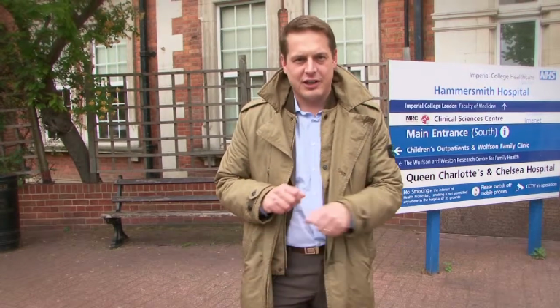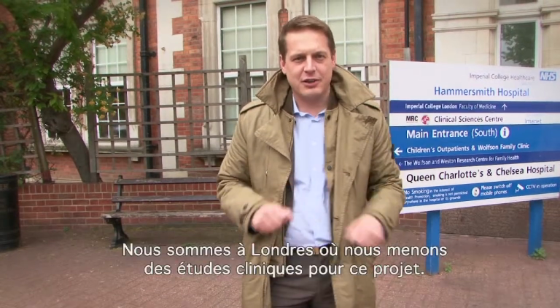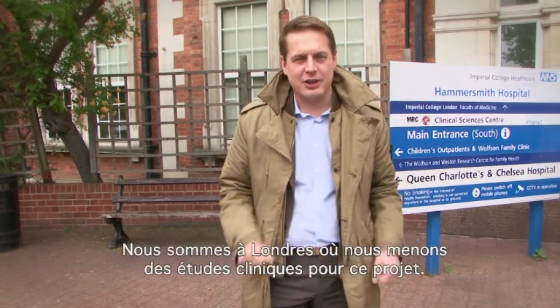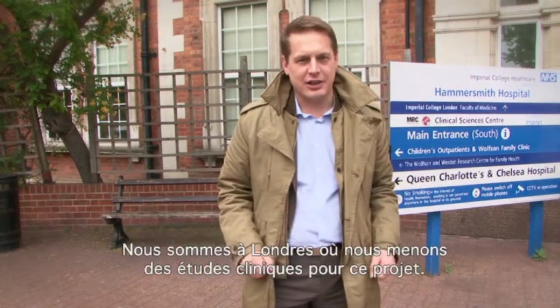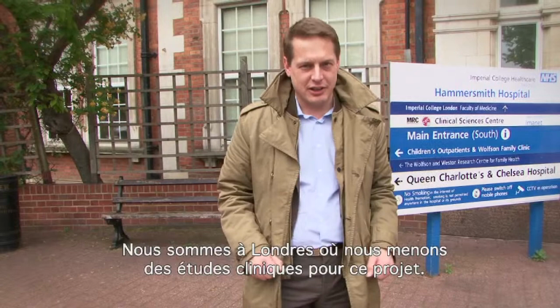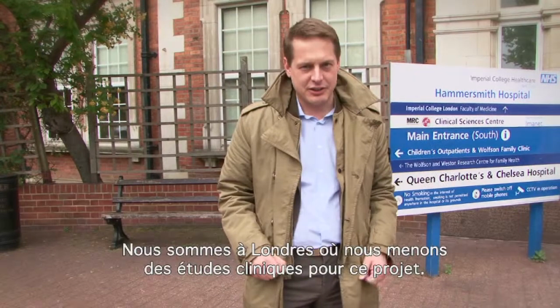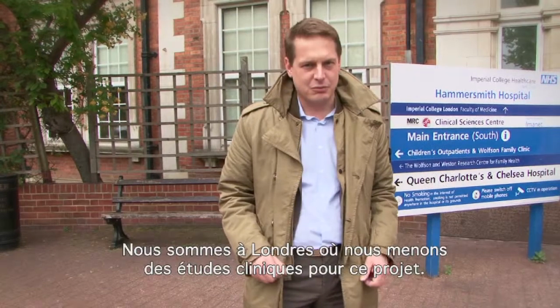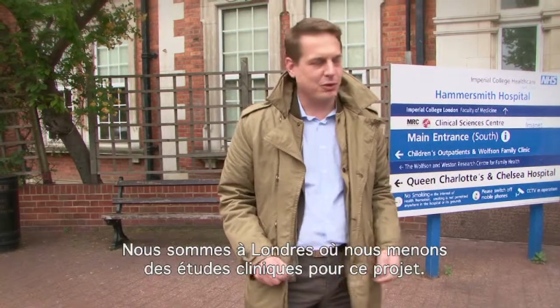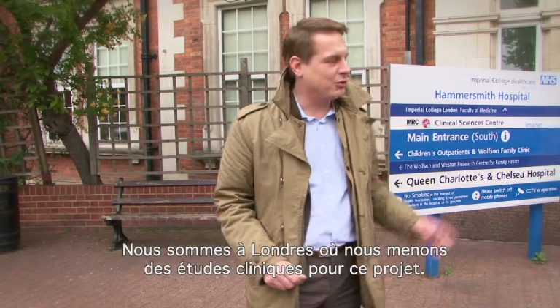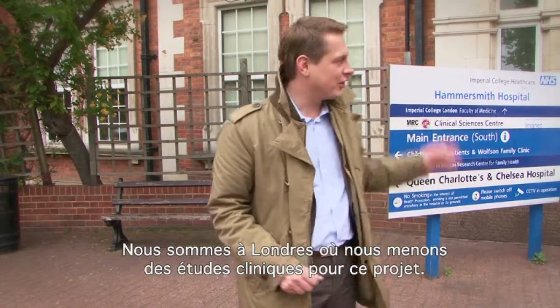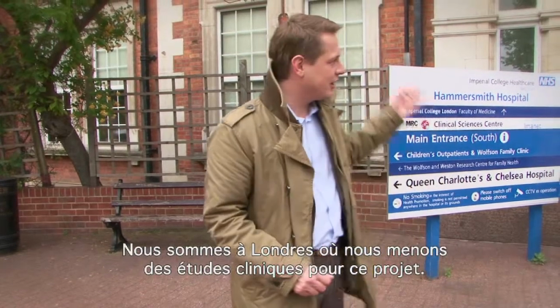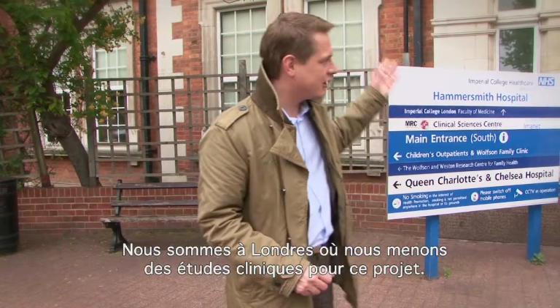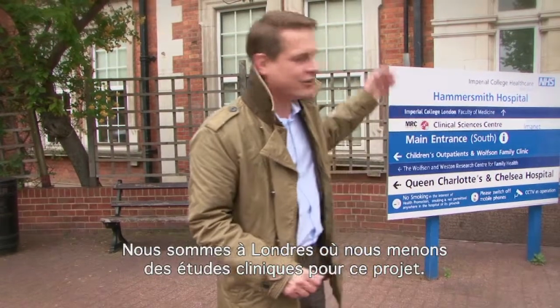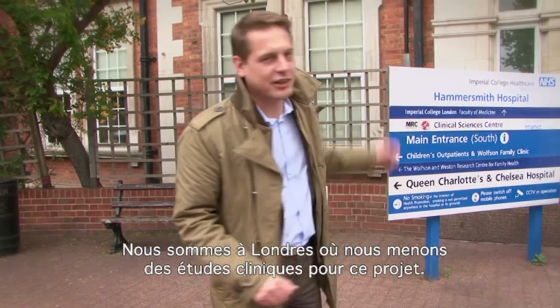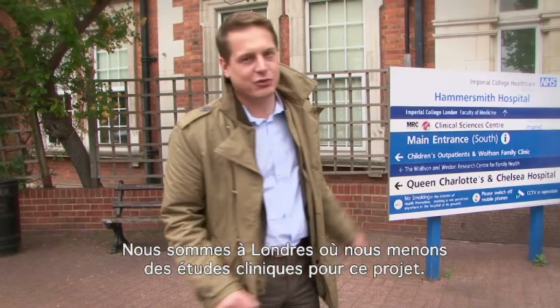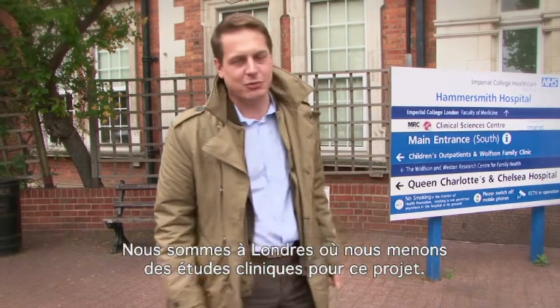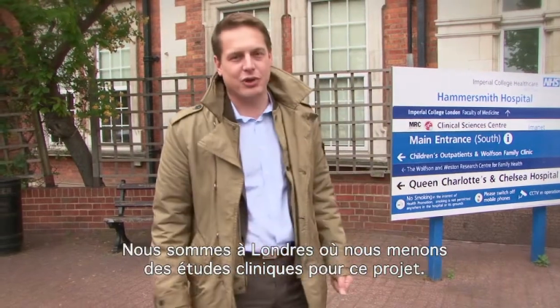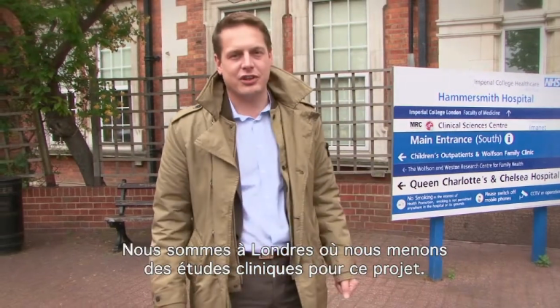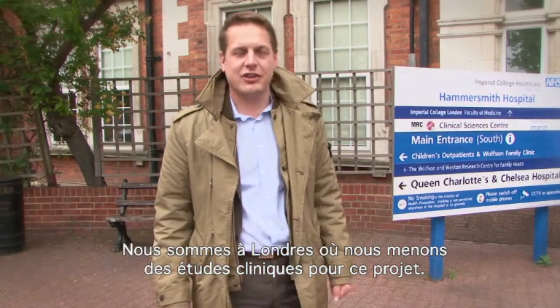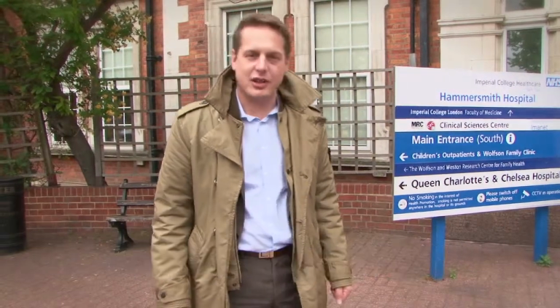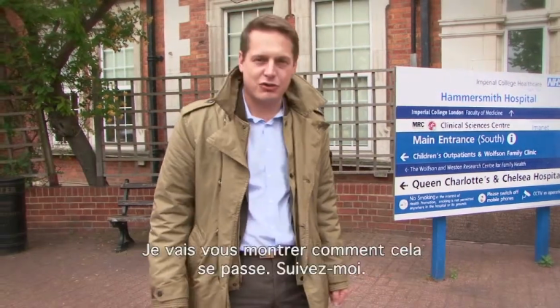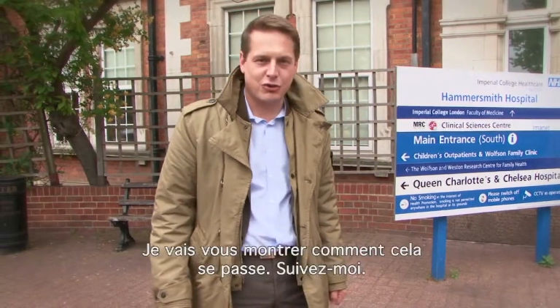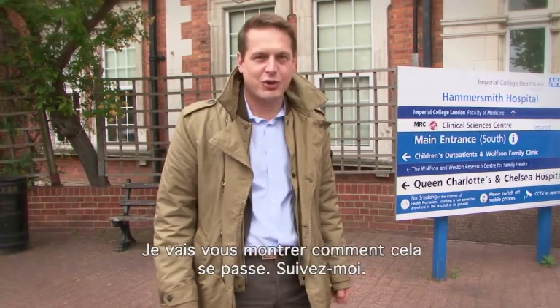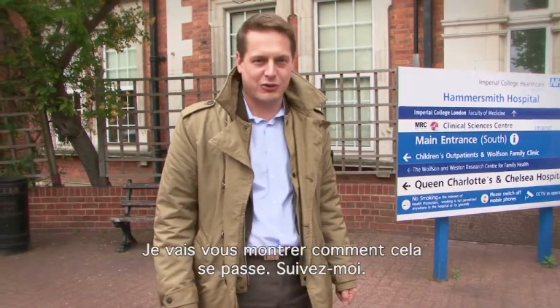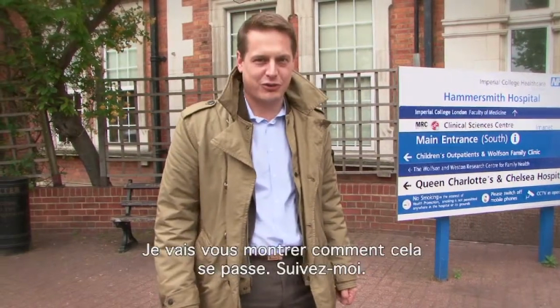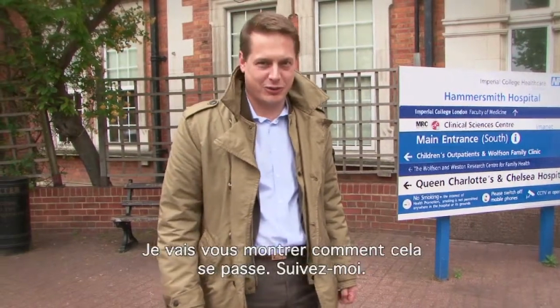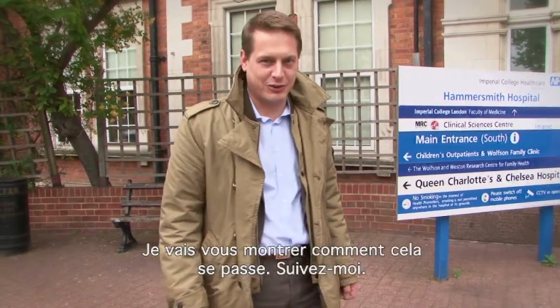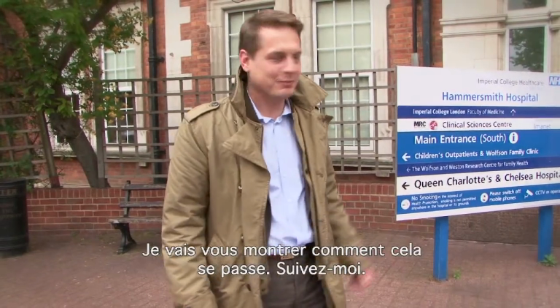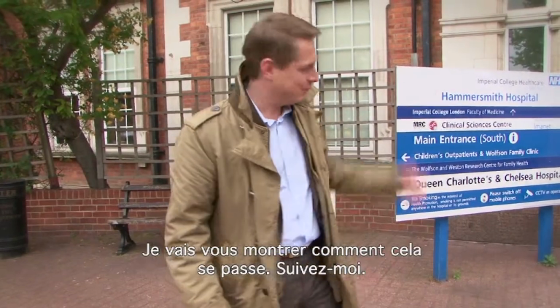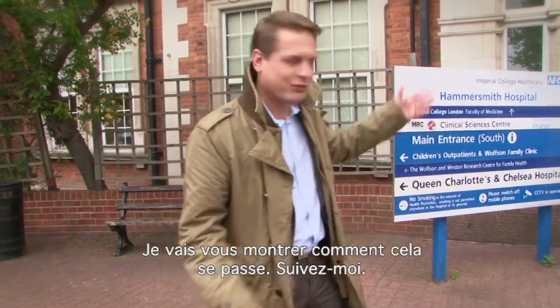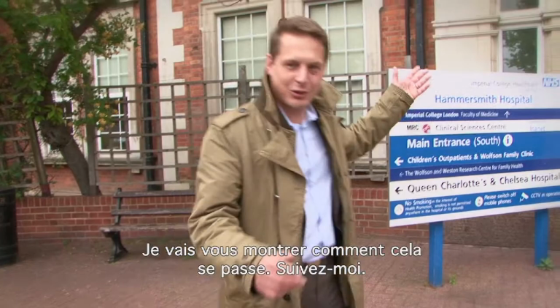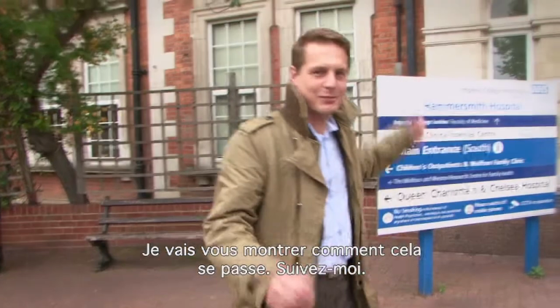Here we are in London where we do the clinical studies for the project and I will show you how this is going. Please follow me.